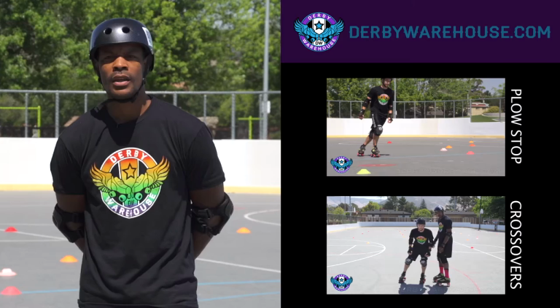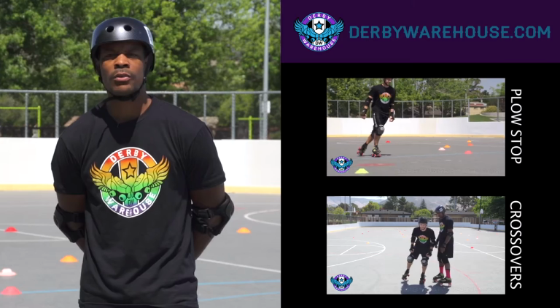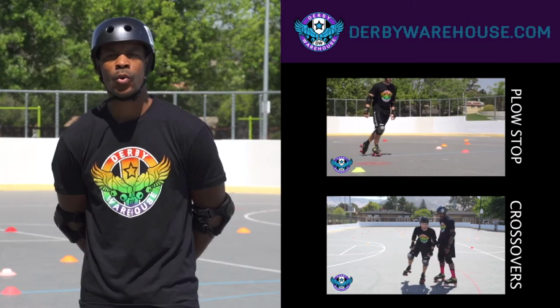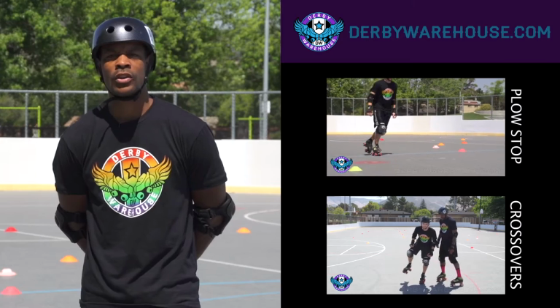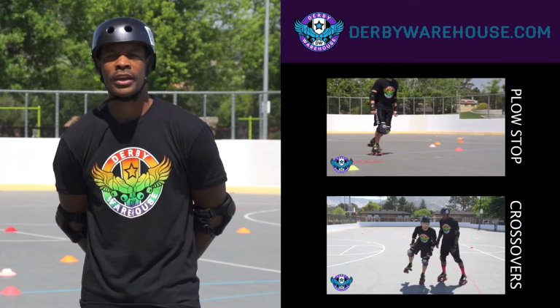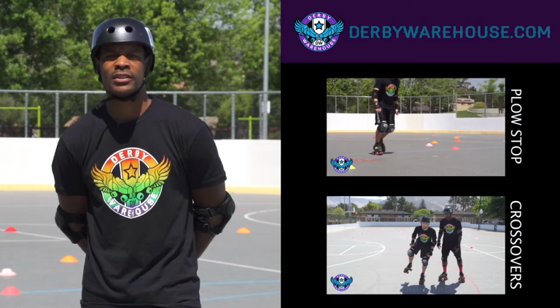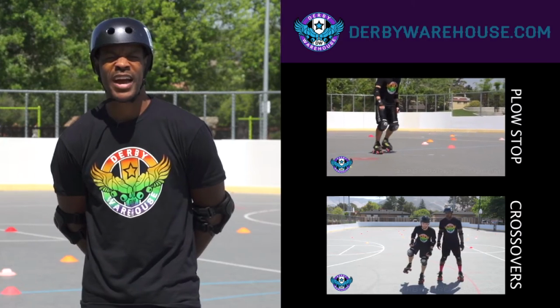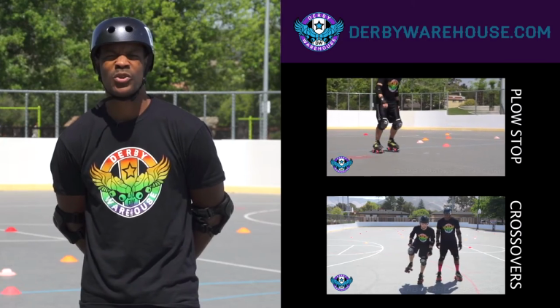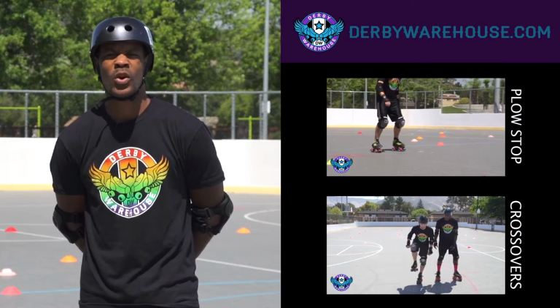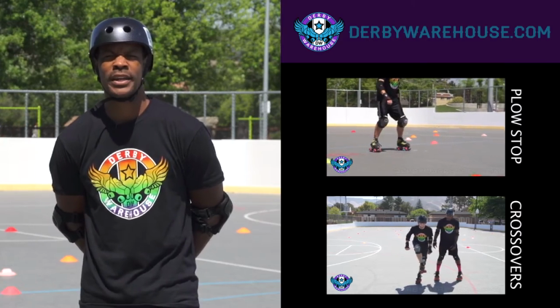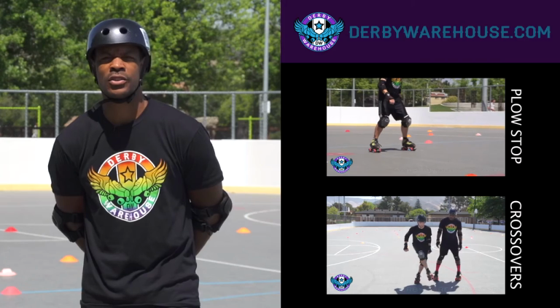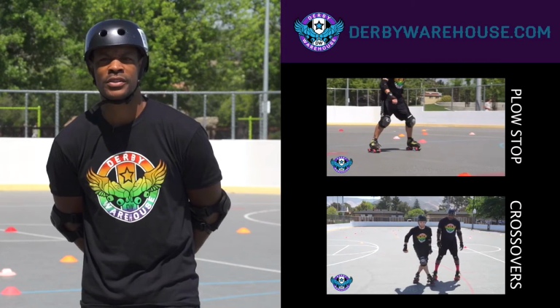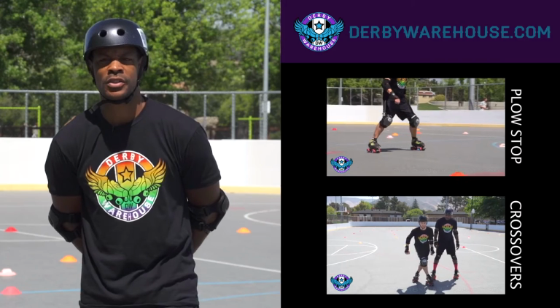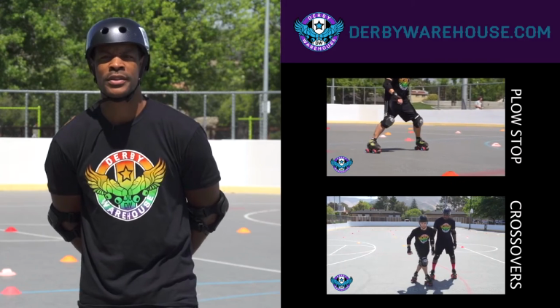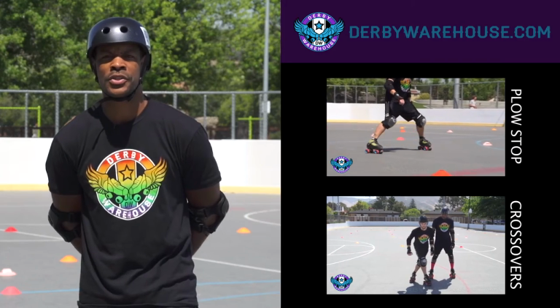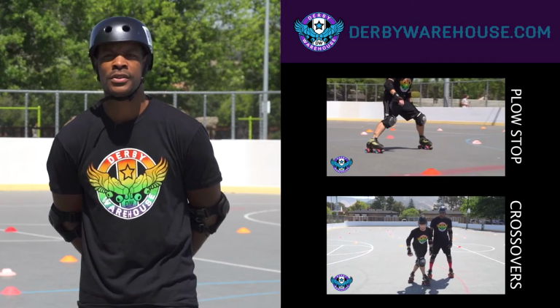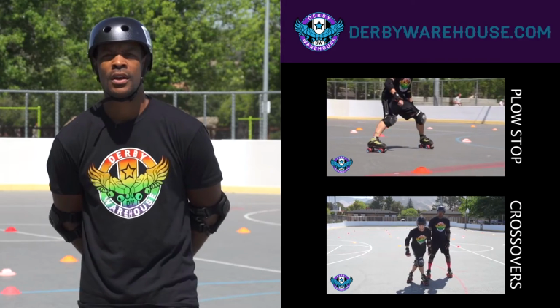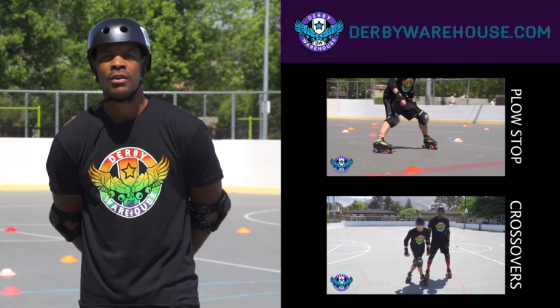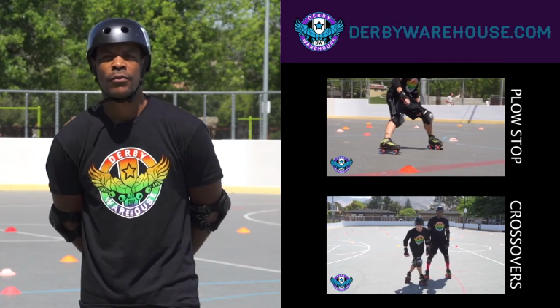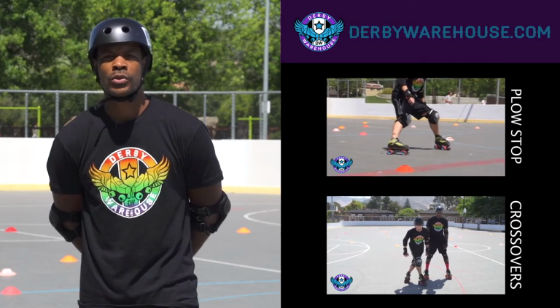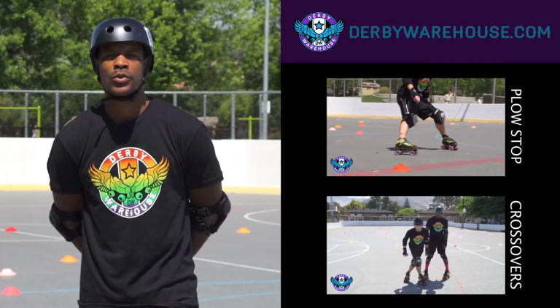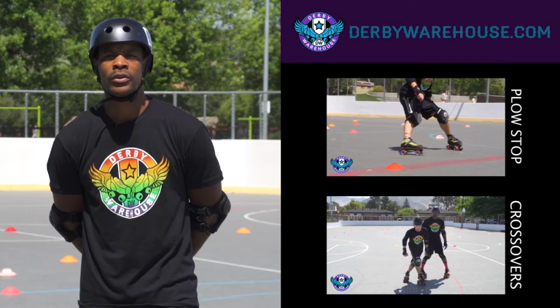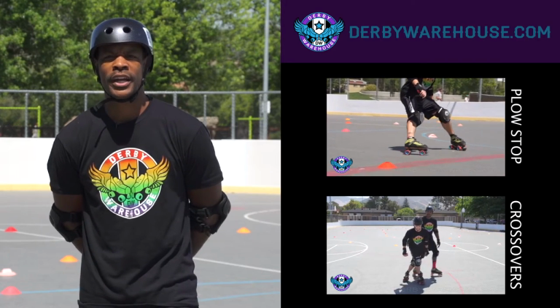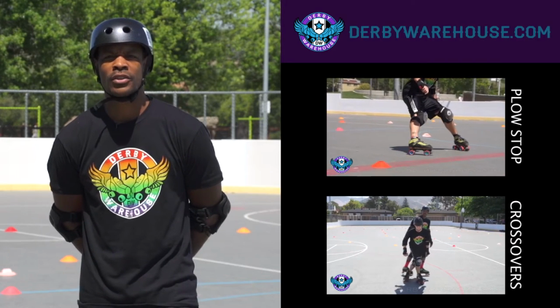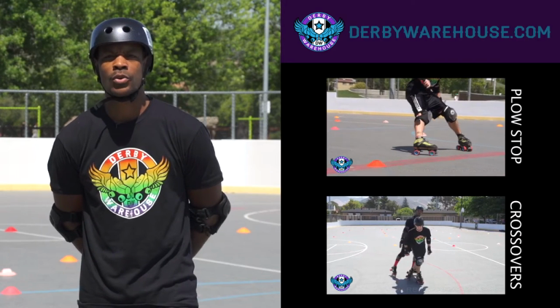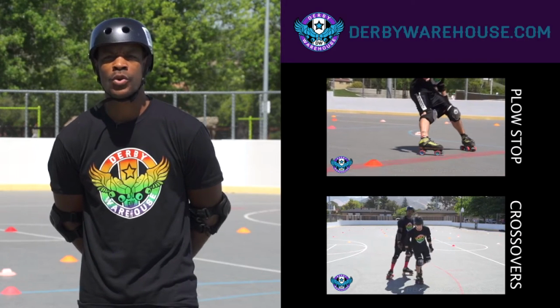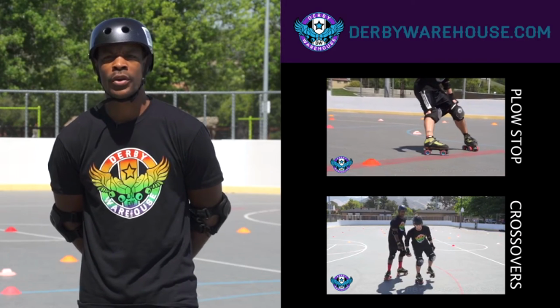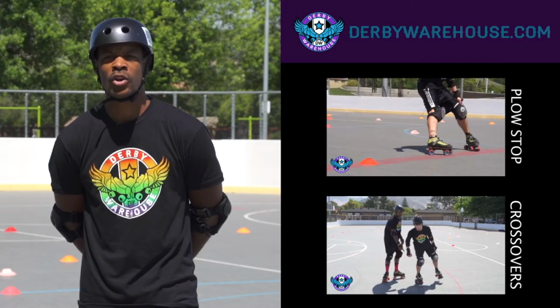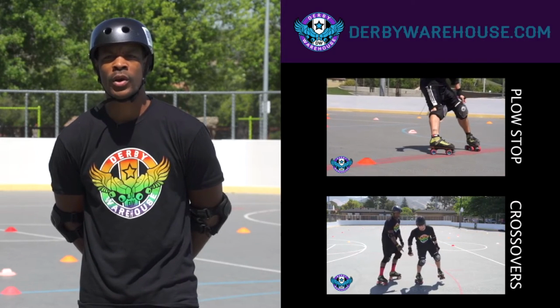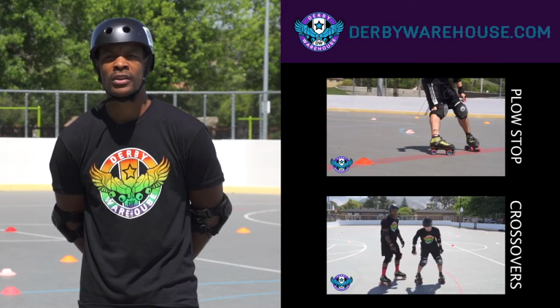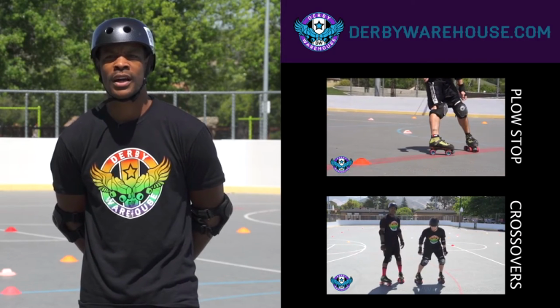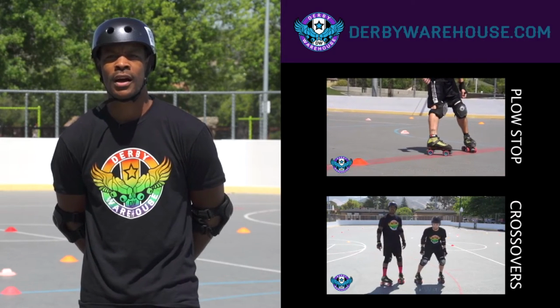That was a quick look at how to do 180s and 360 transitions. For more tutorials, check out the Coach's Corner at DerbyWarehouse.com.